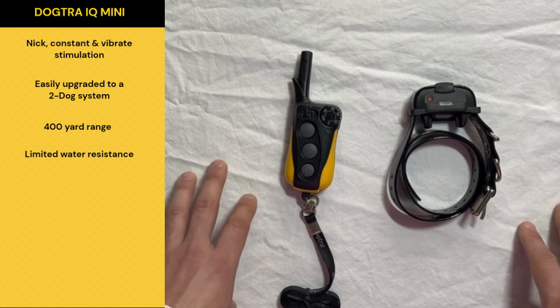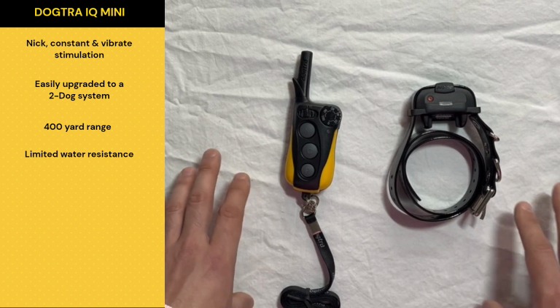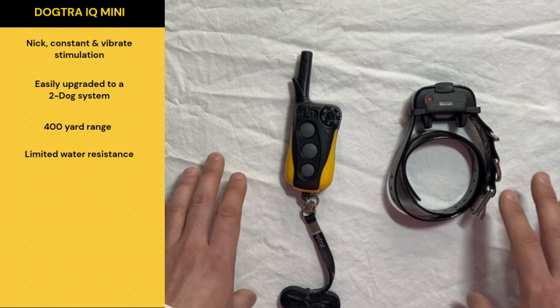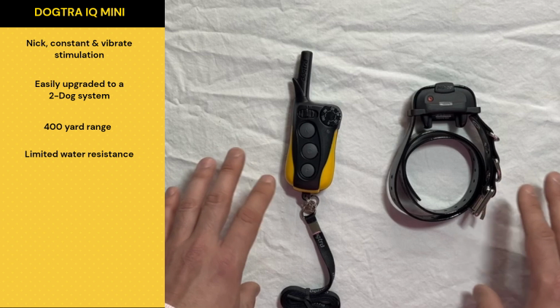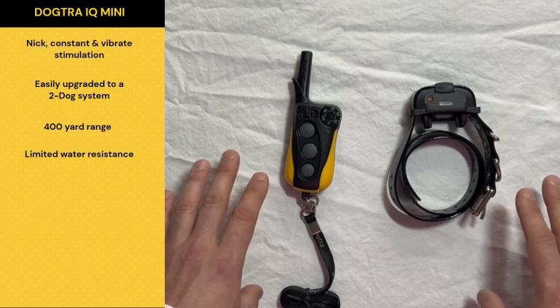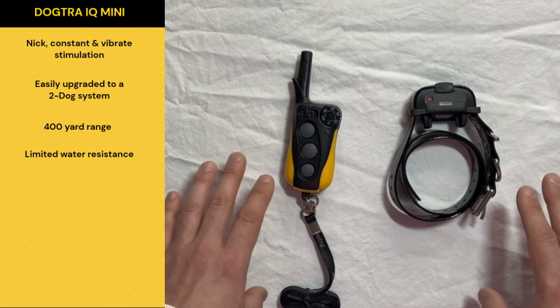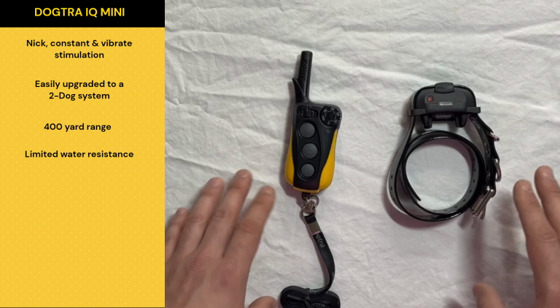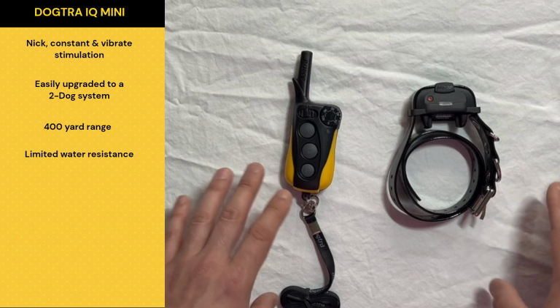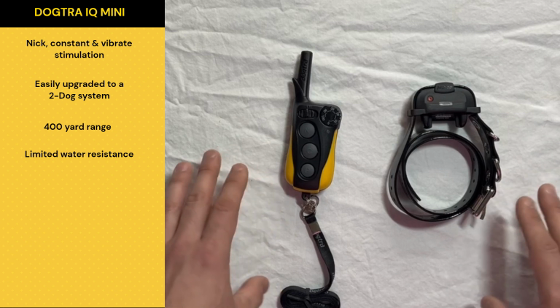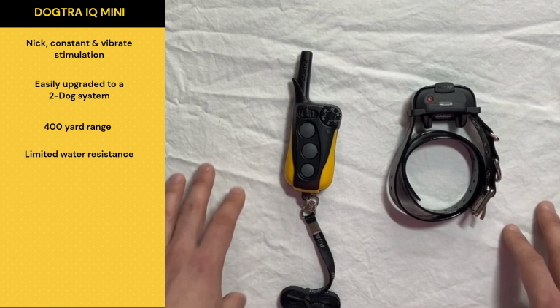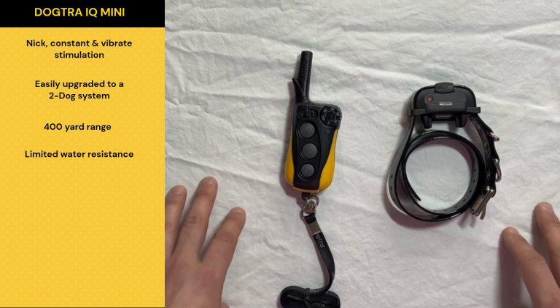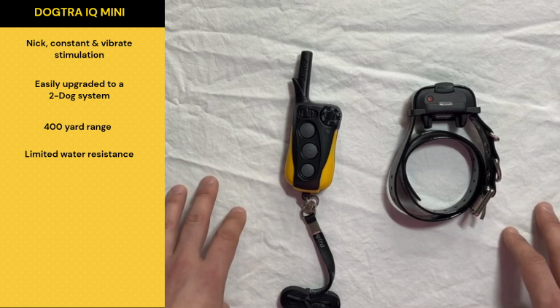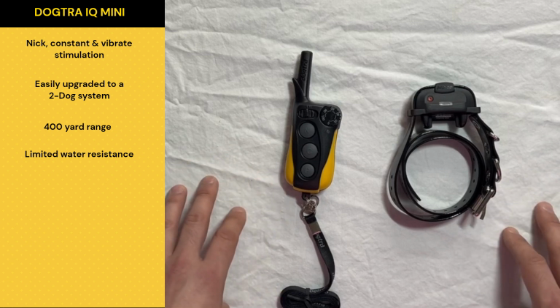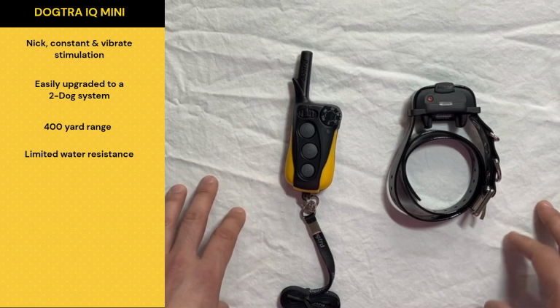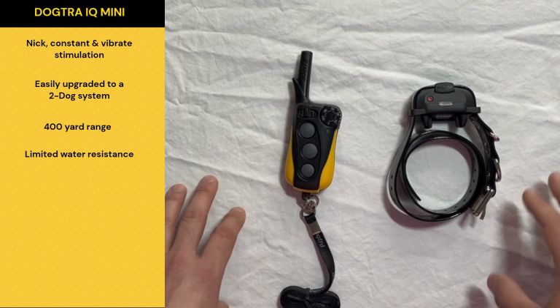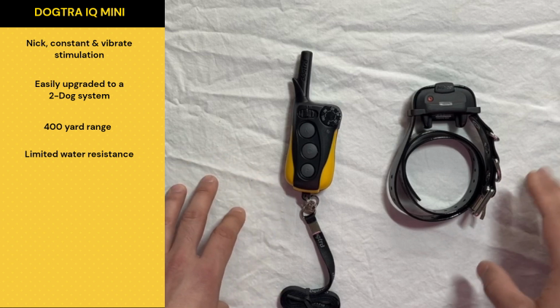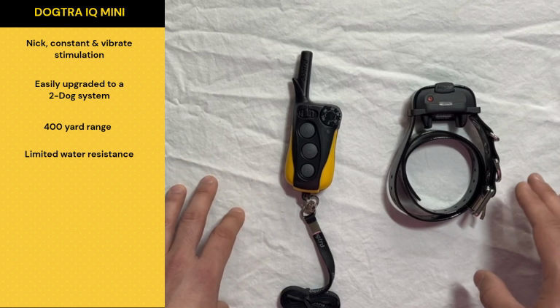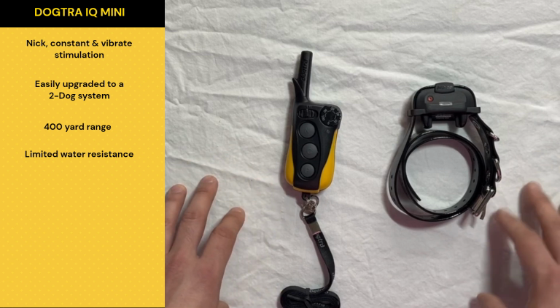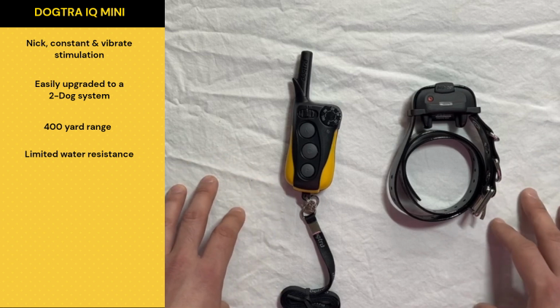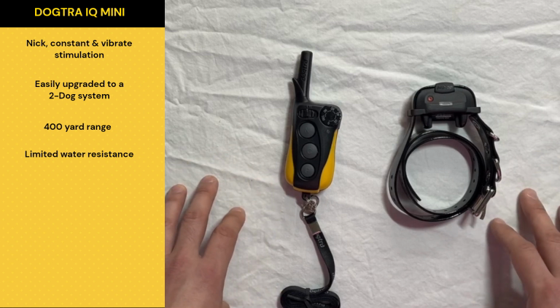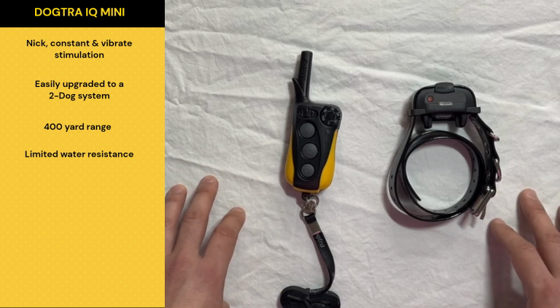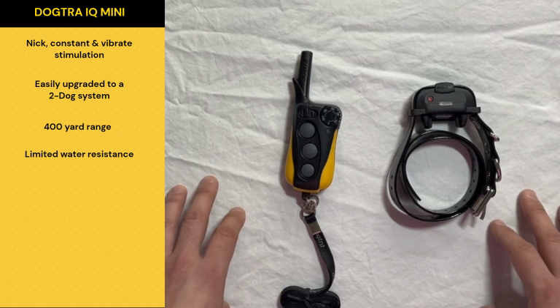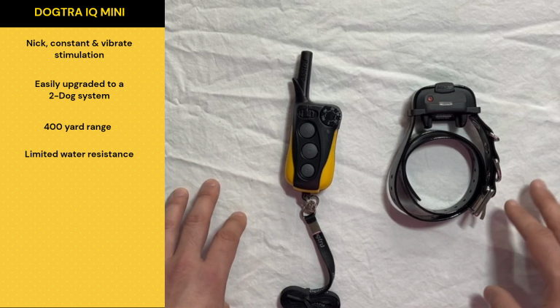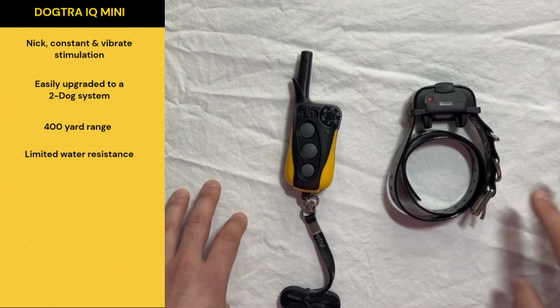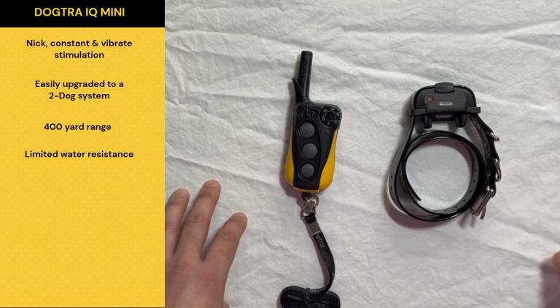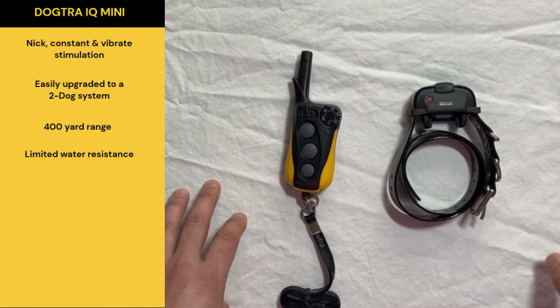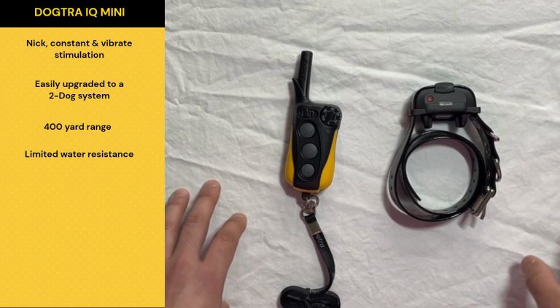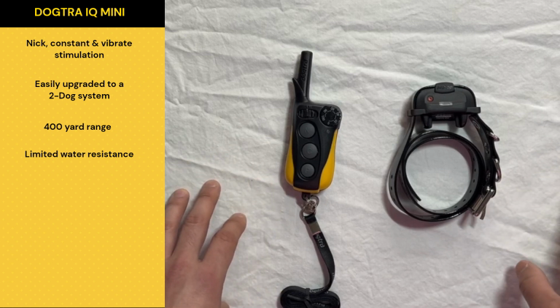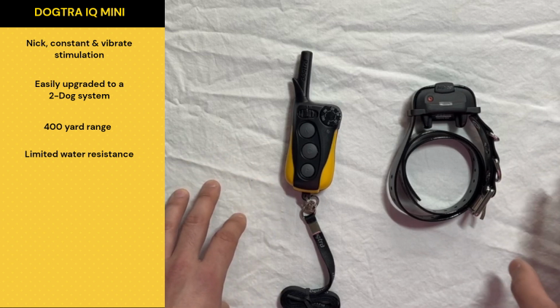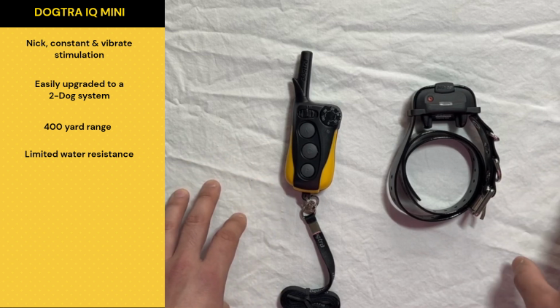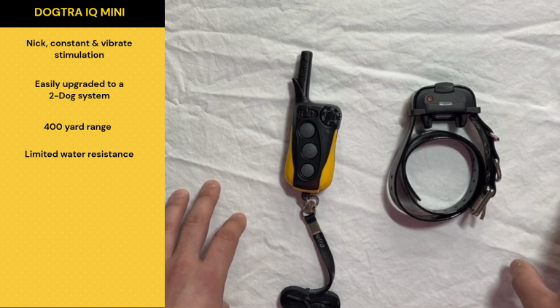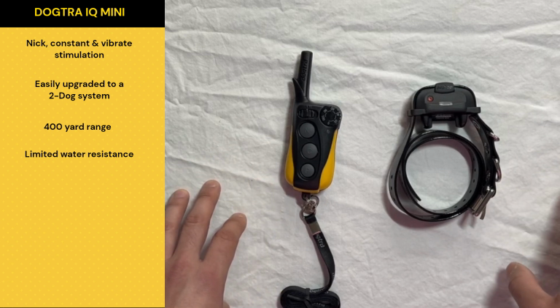The IQ Mini and the IQ Plus are the only ones I talk about on this channel that are not entirely waterproof. They're water resistant to some extent, but not at the same level as some of the other models we talked about.